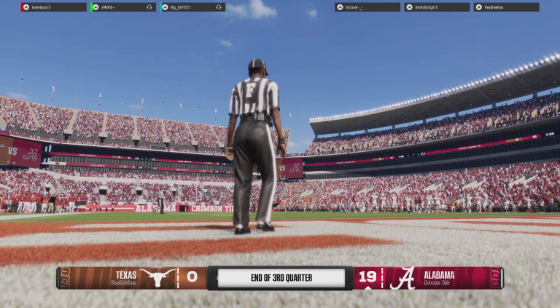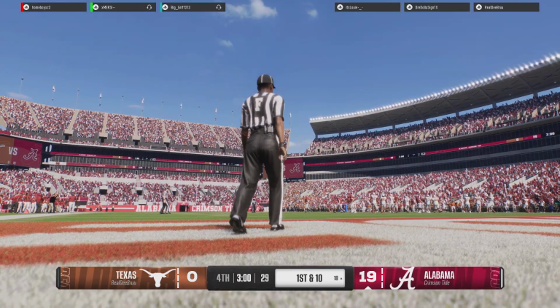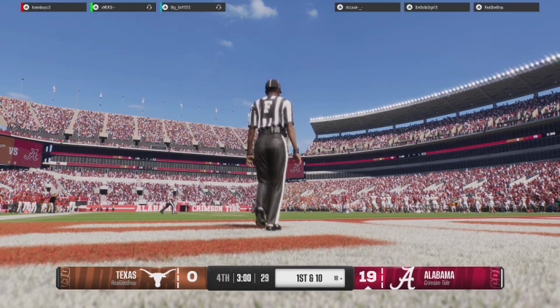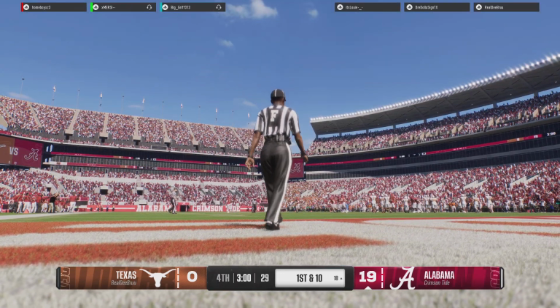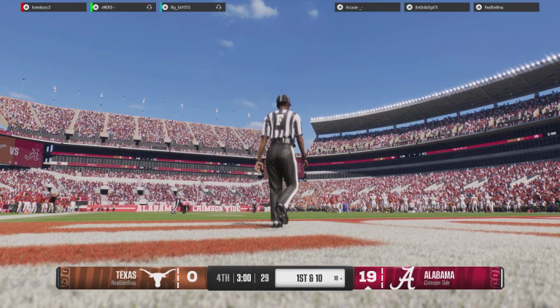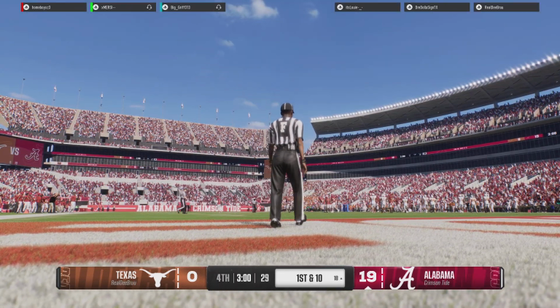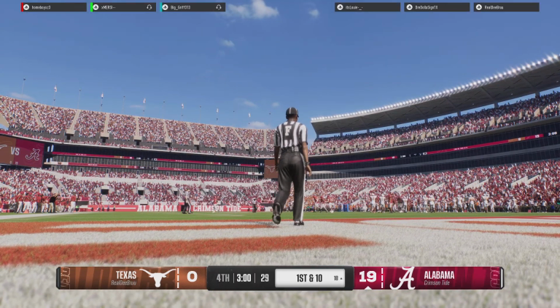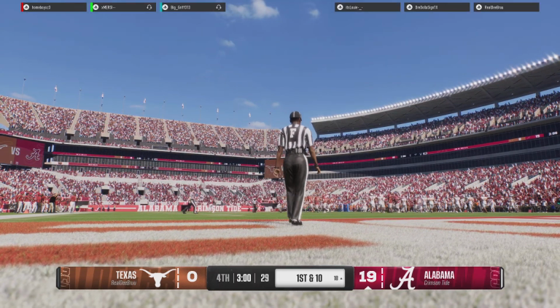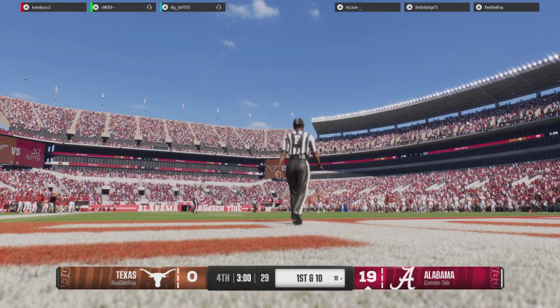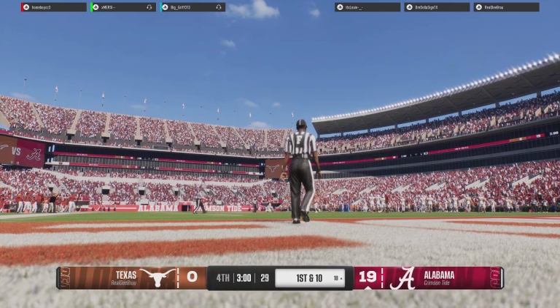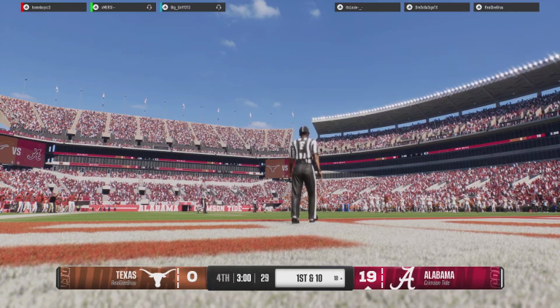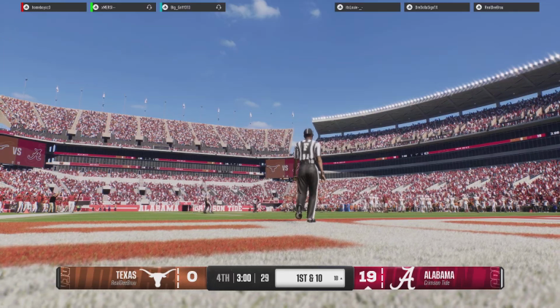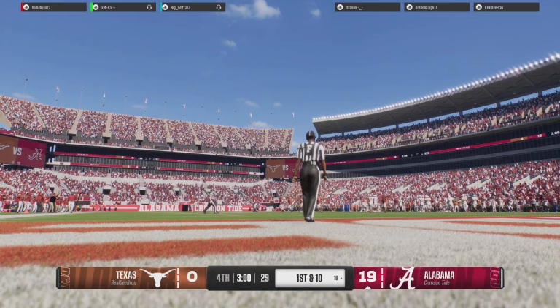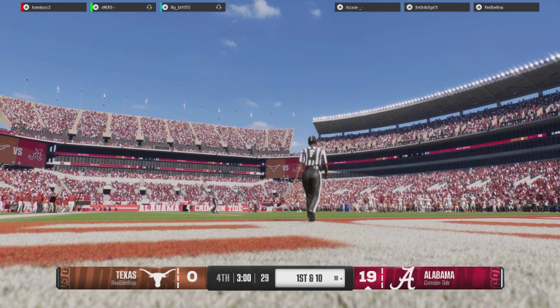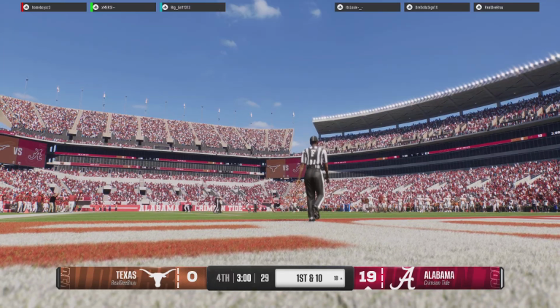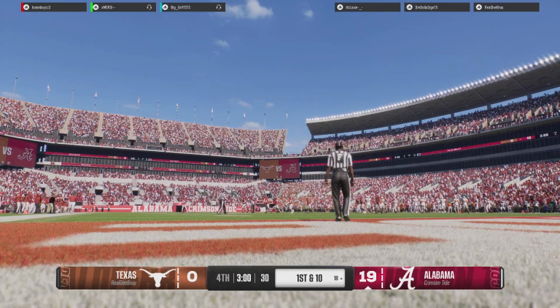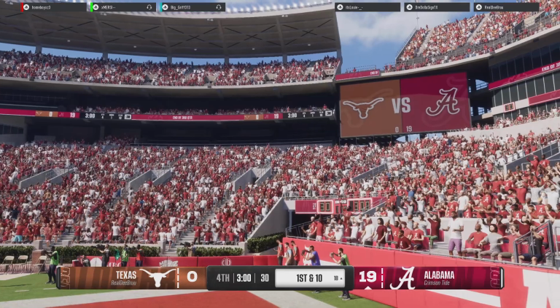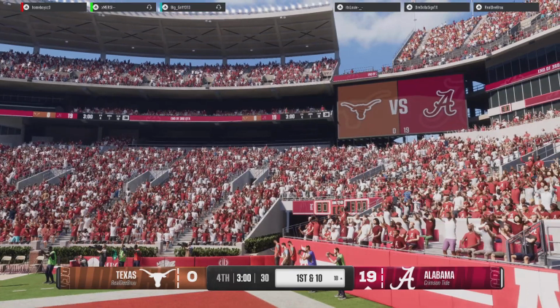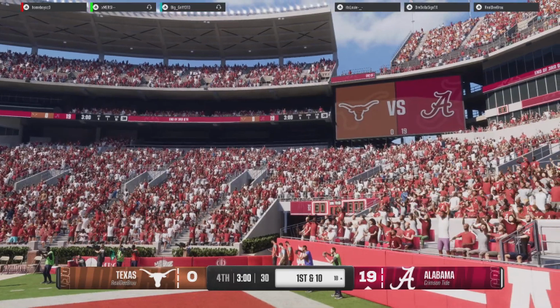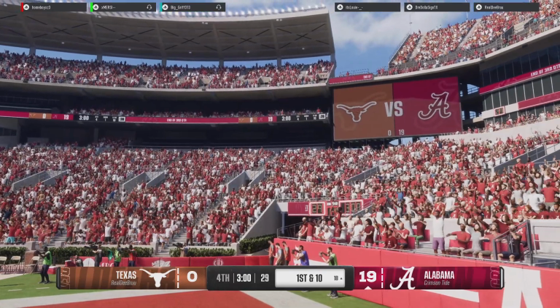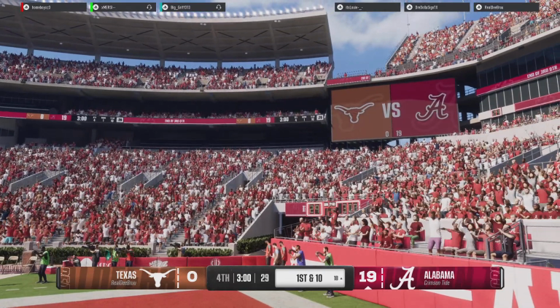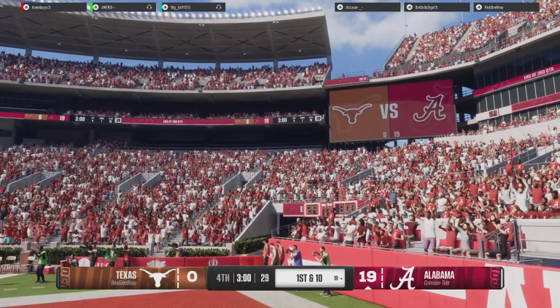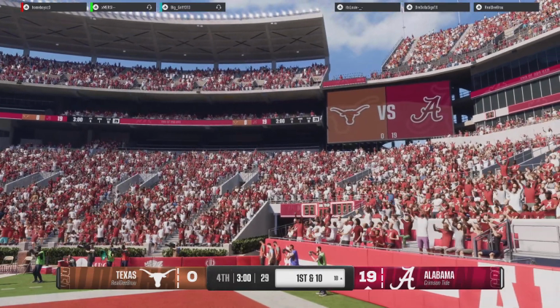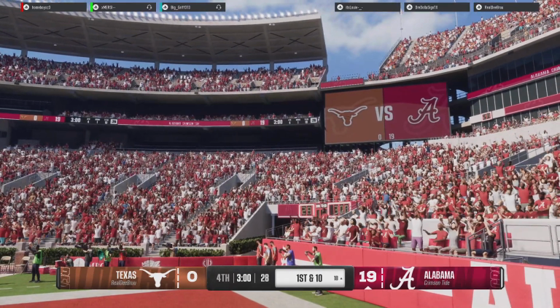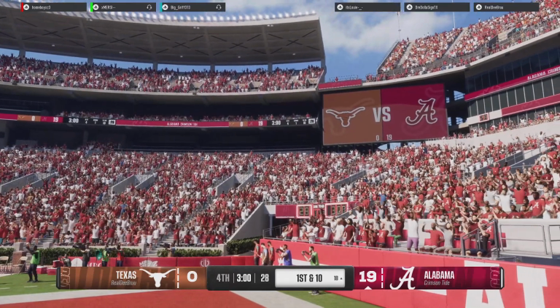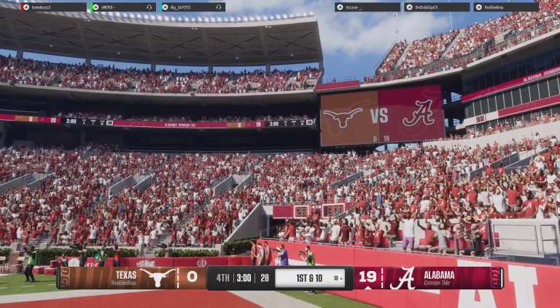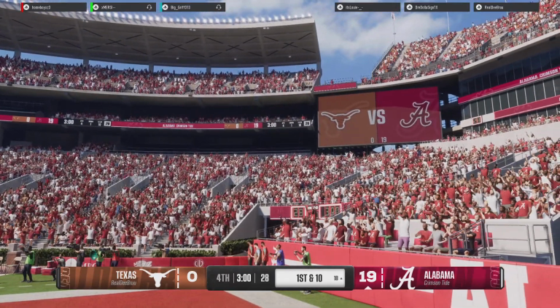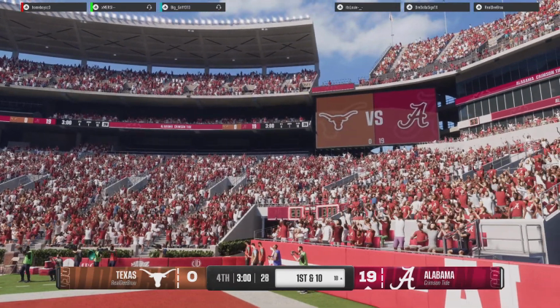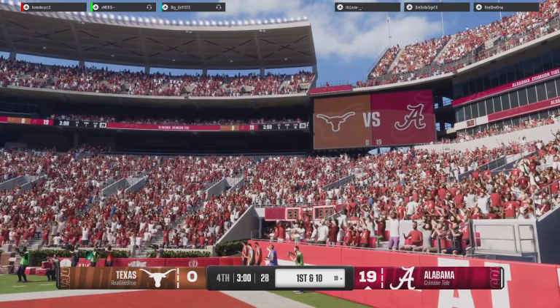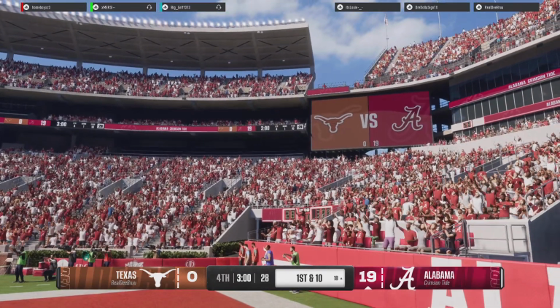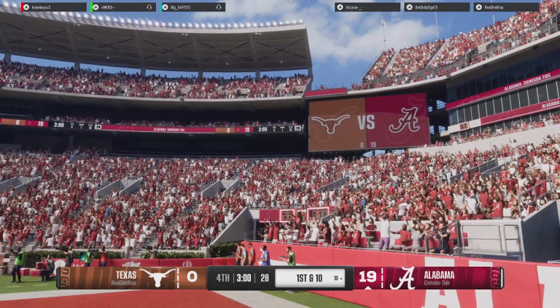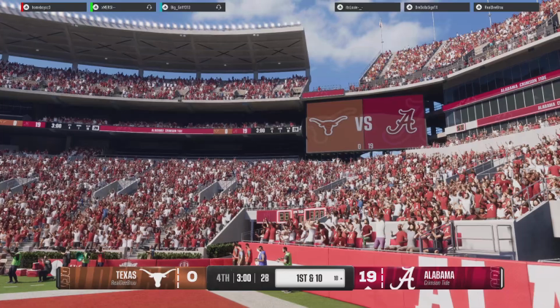That's the end of the third quarter — Alabama 19, Texas 0.